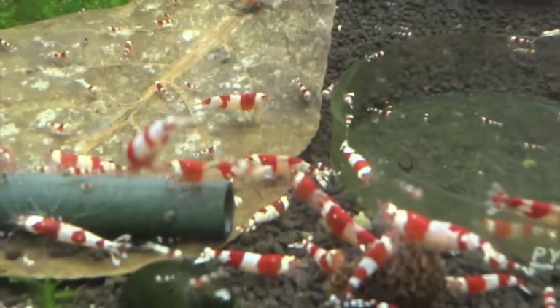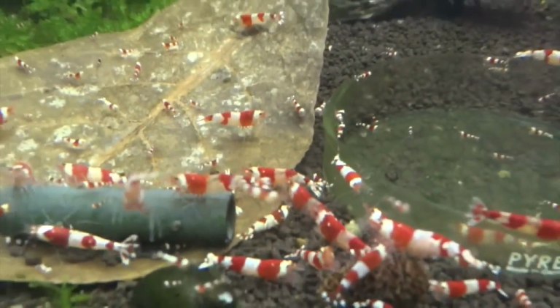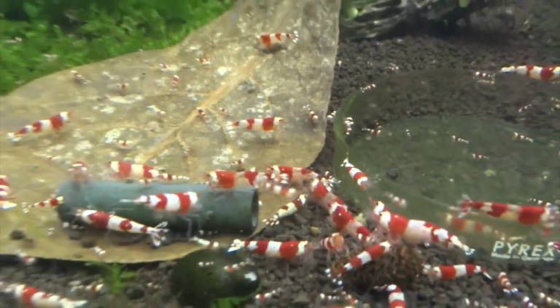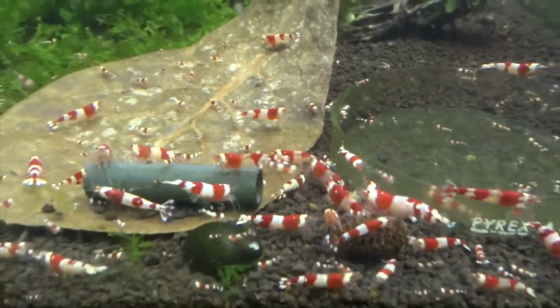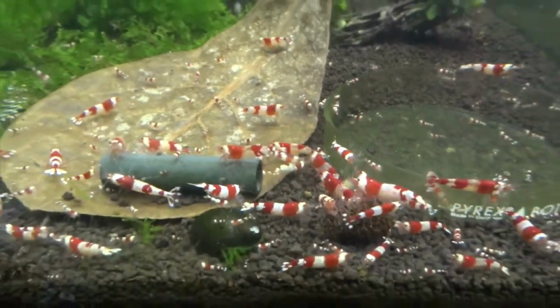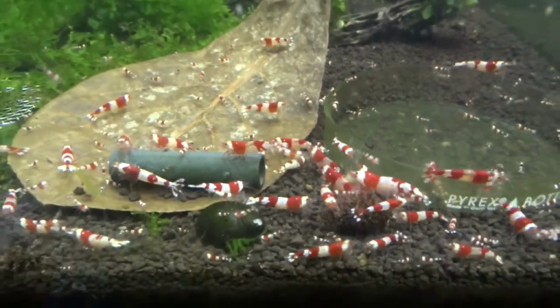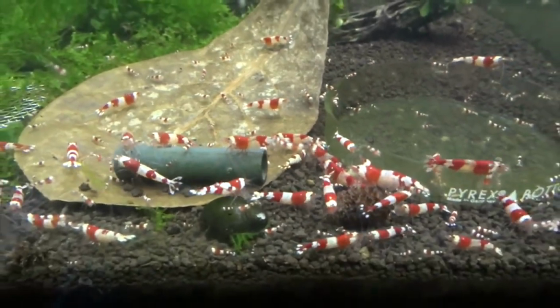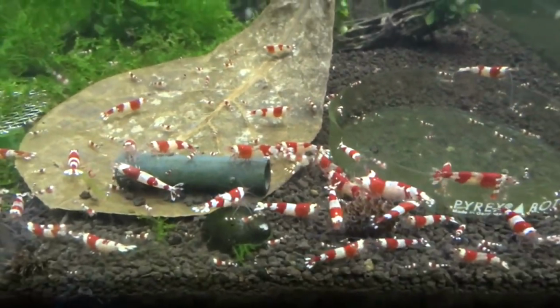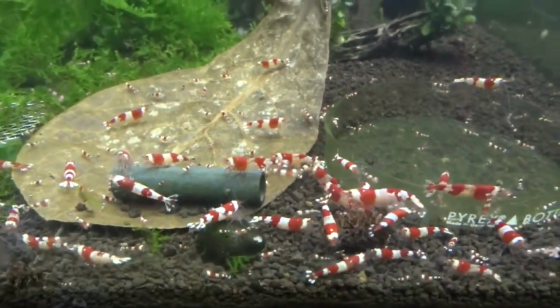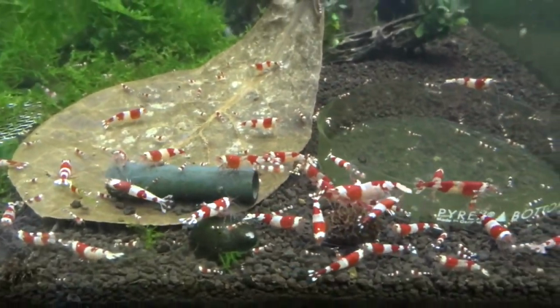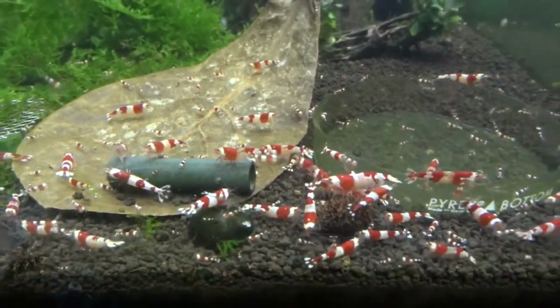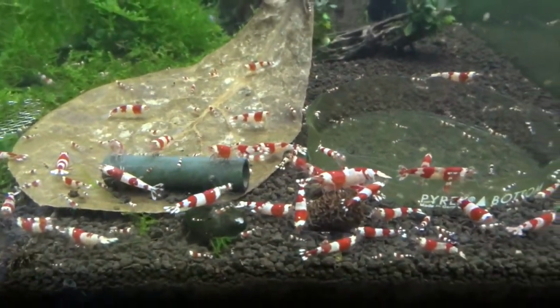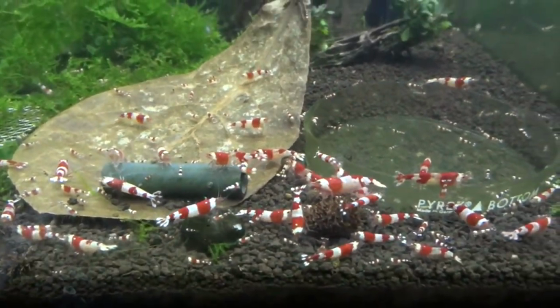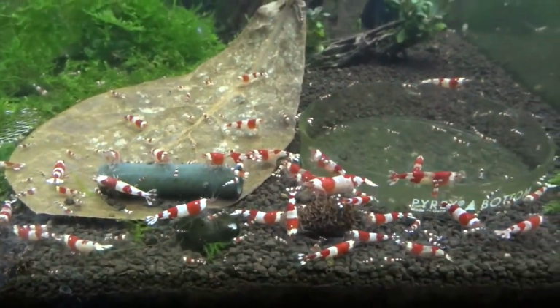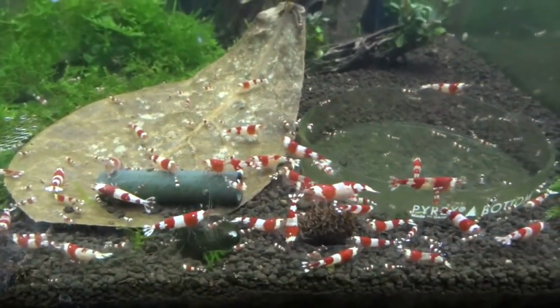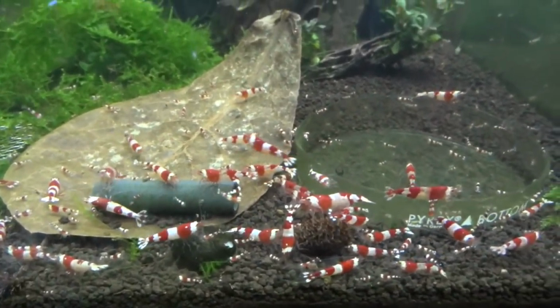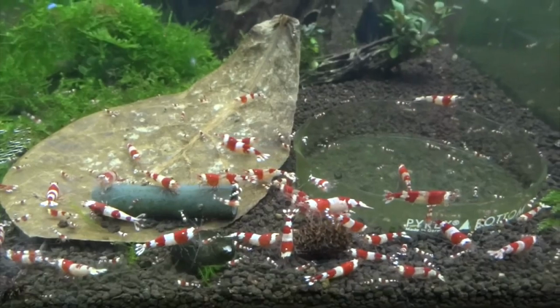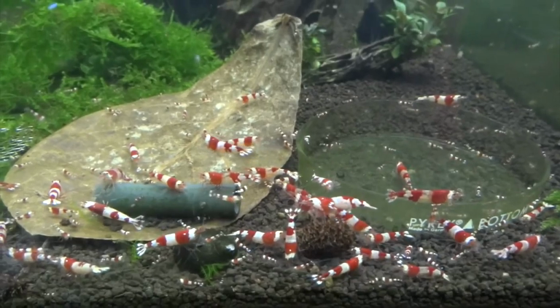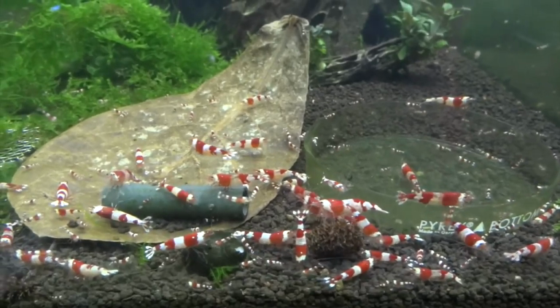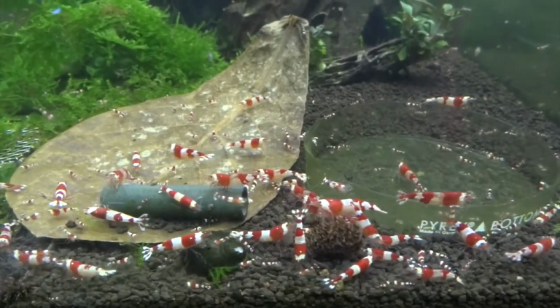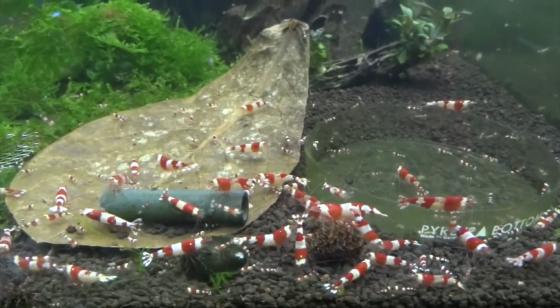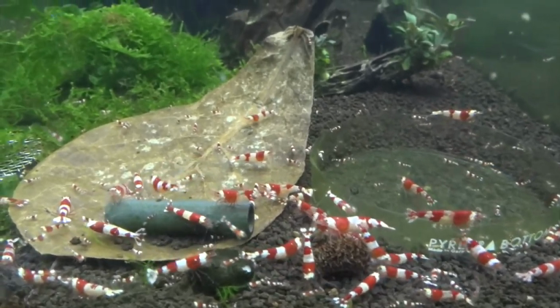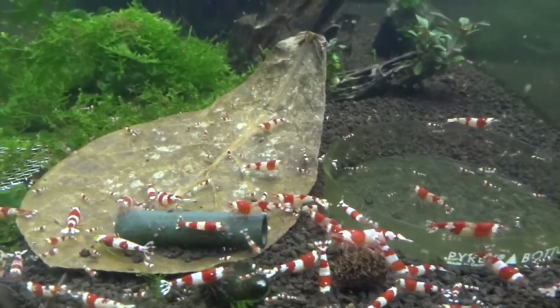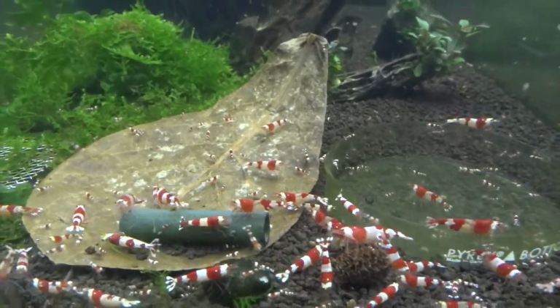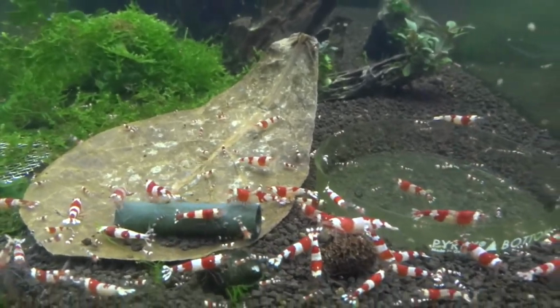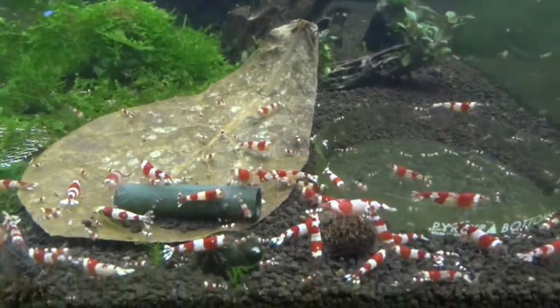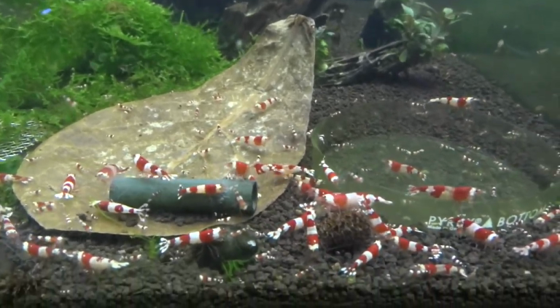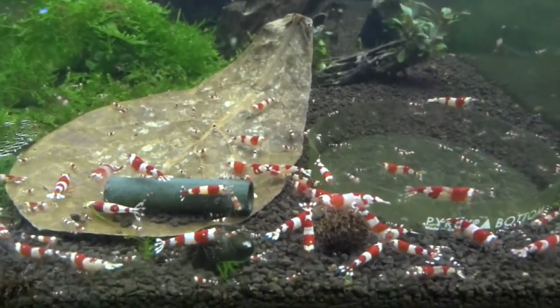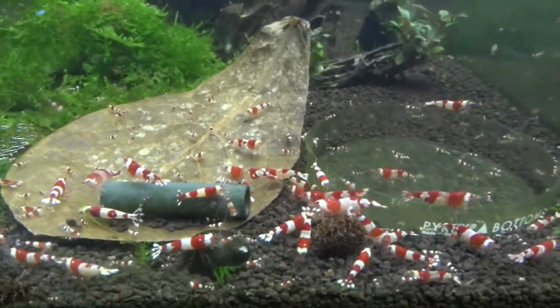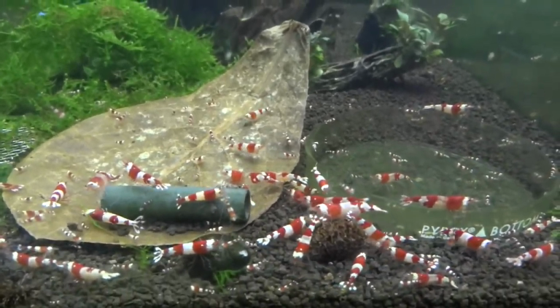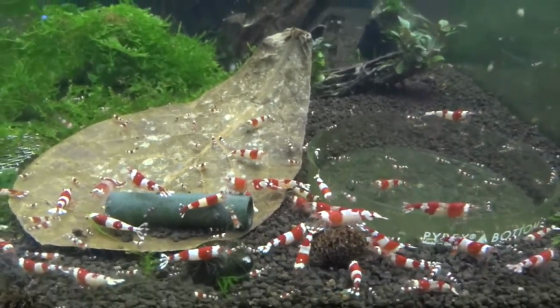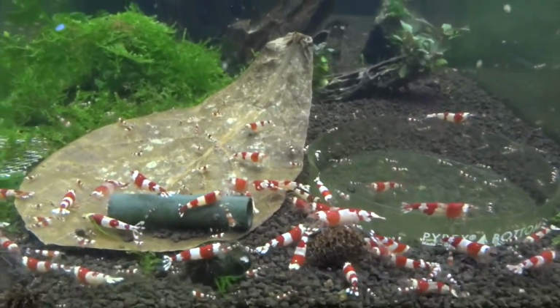These are pretty much always for sale, so if you need some, hit me up — I'll be glad to help you out.